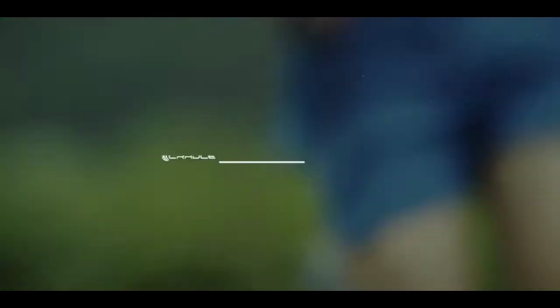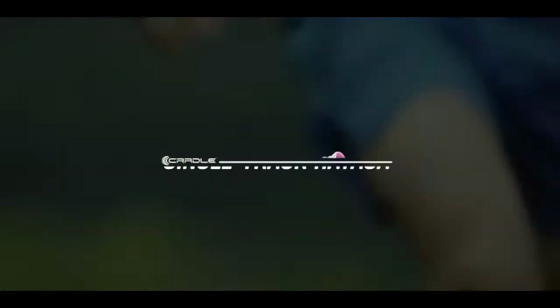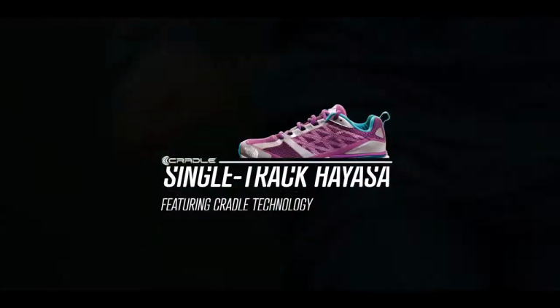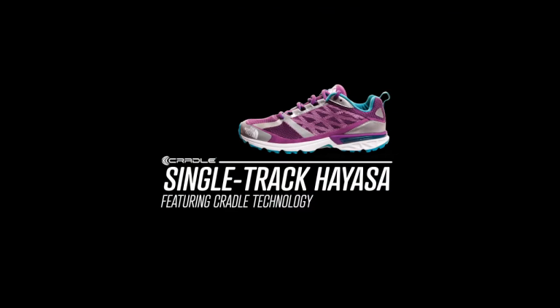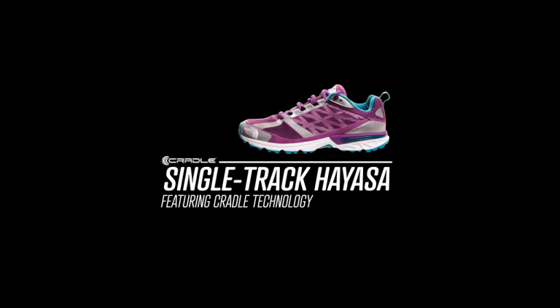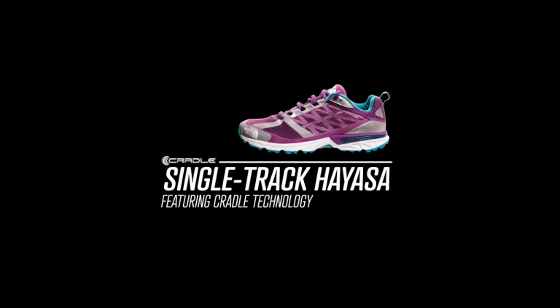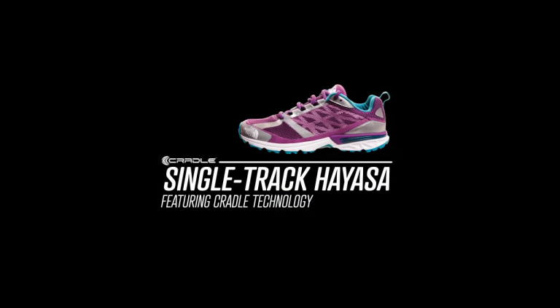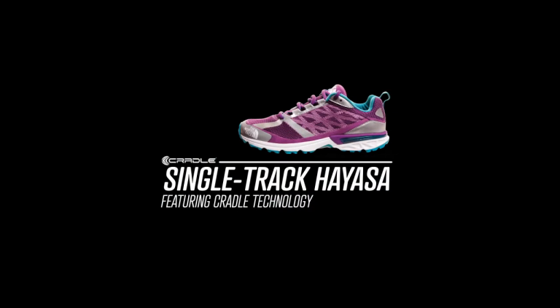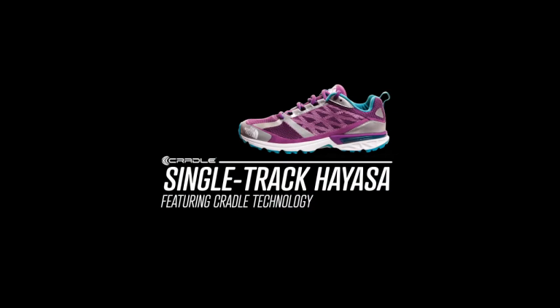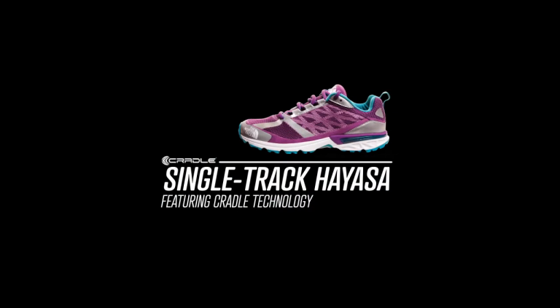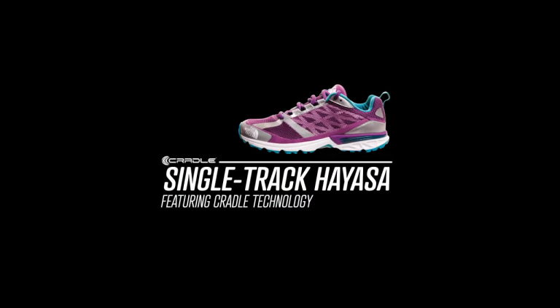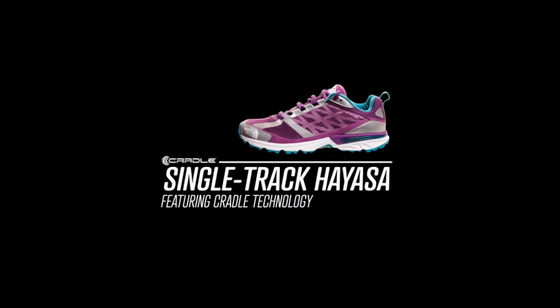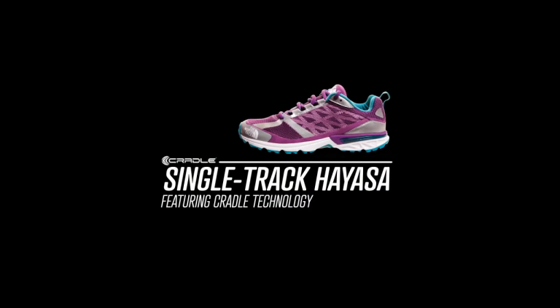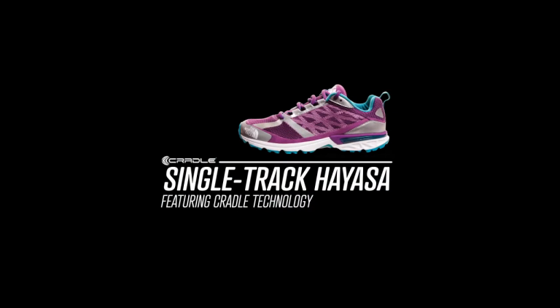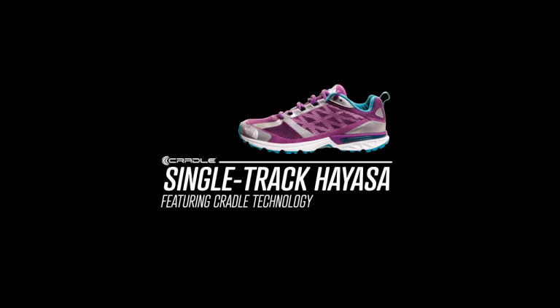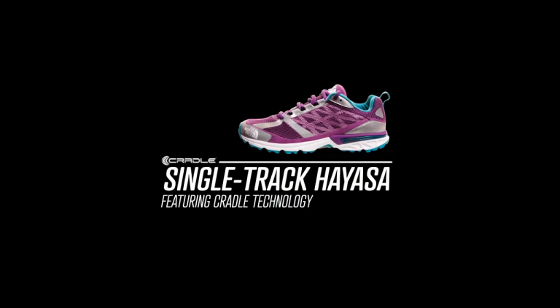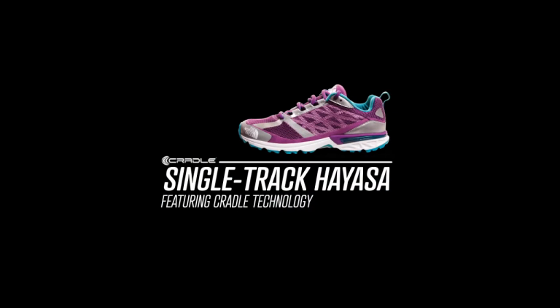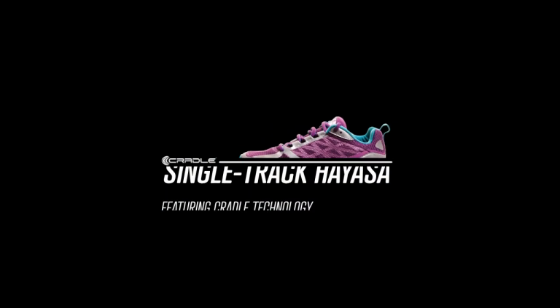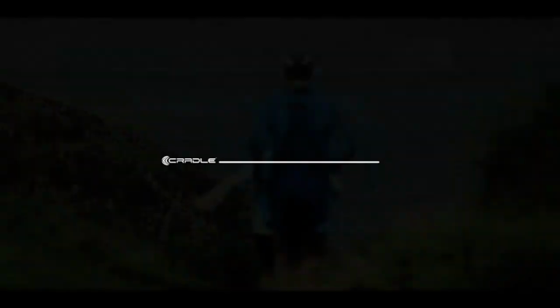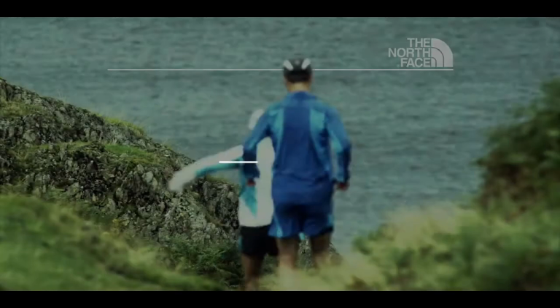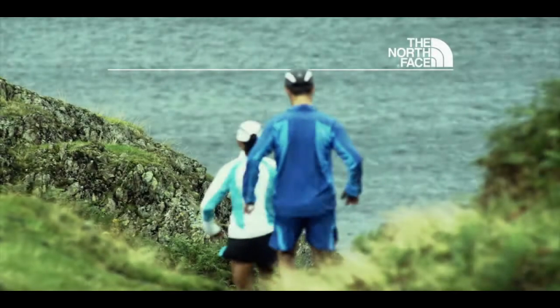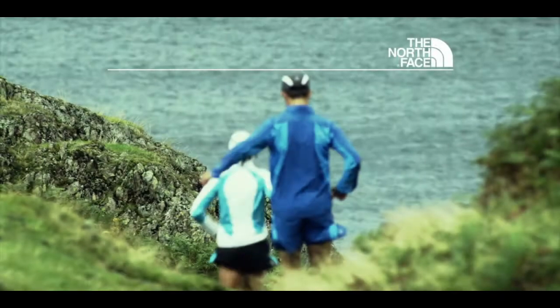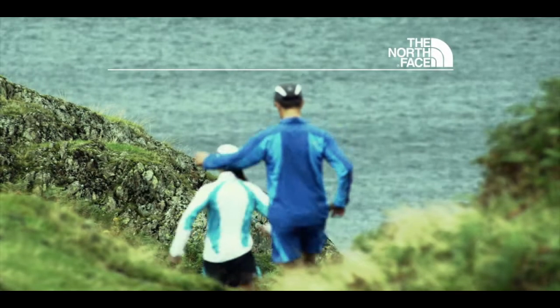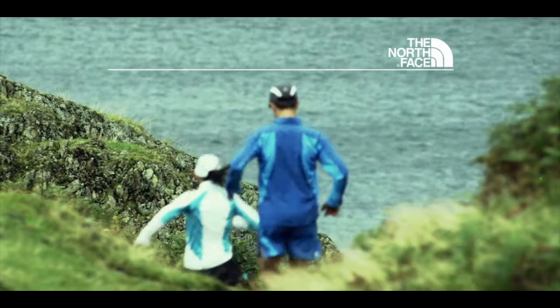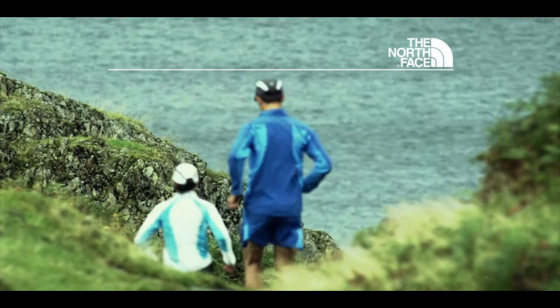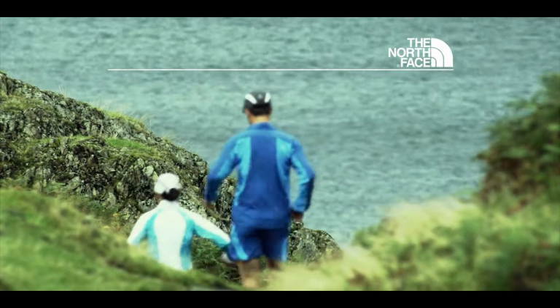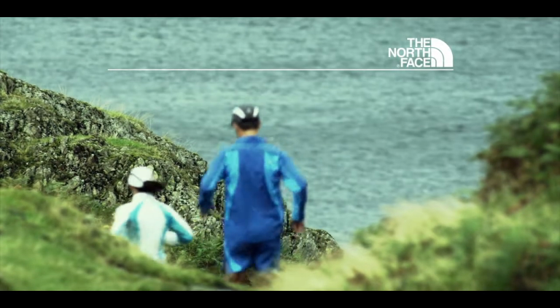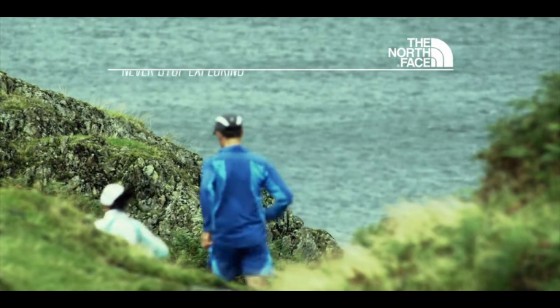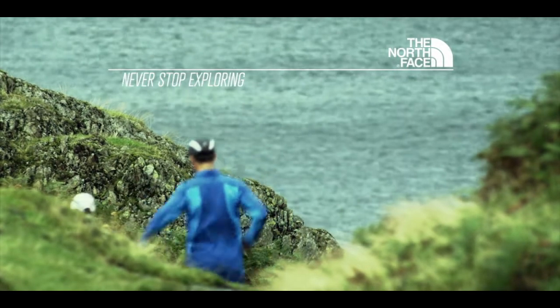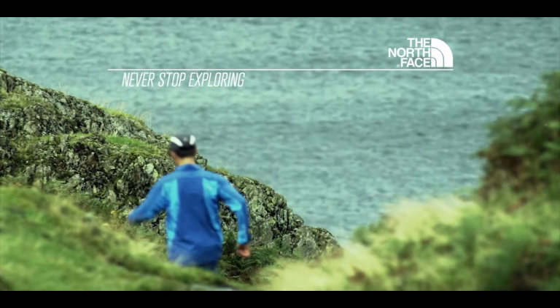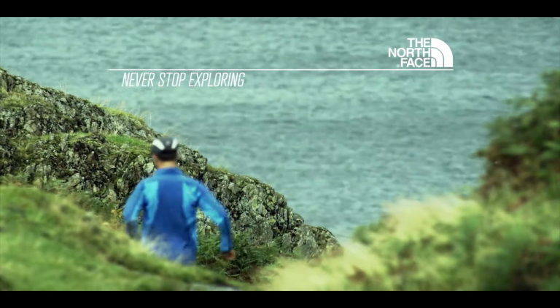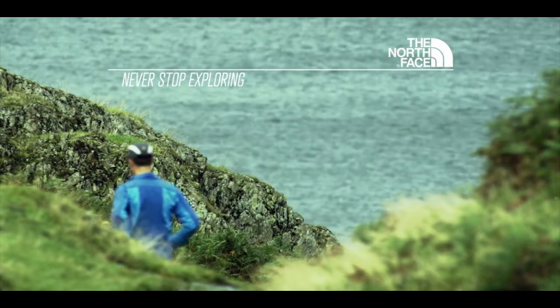The Singletrack Hayasa by The North Face. Never stop exploring.